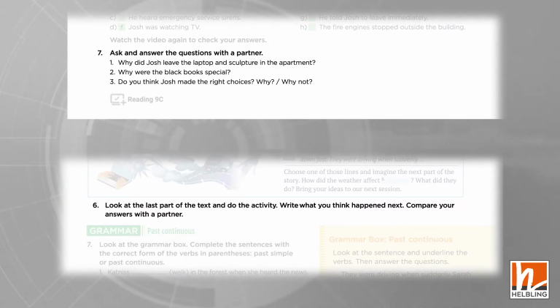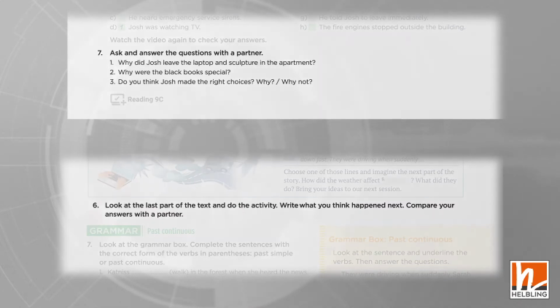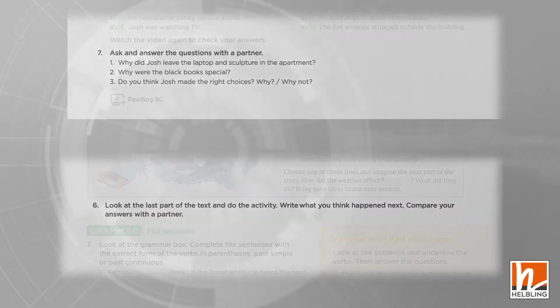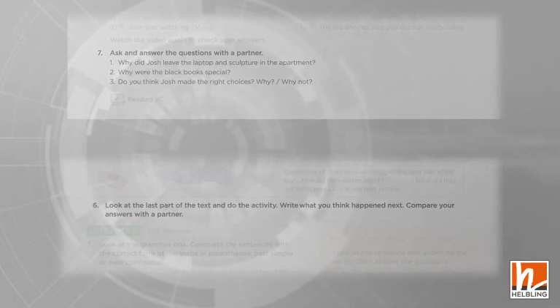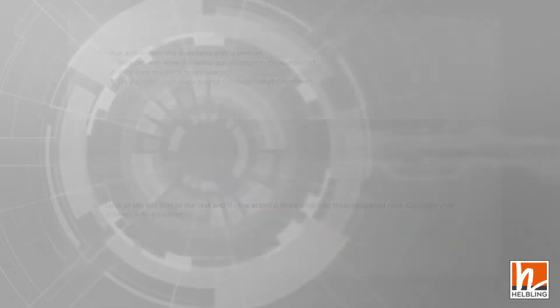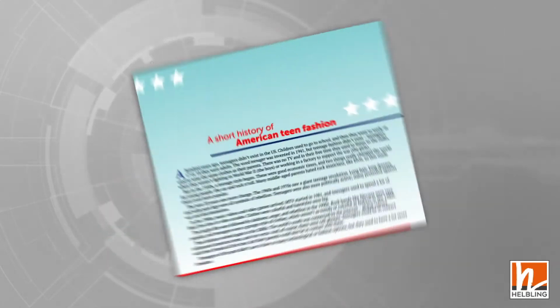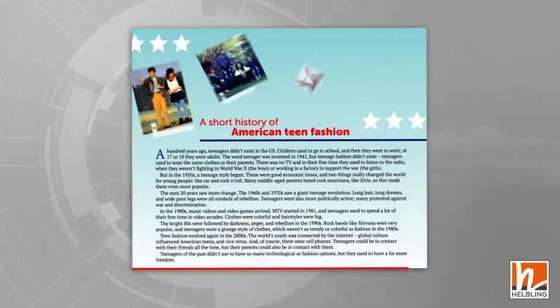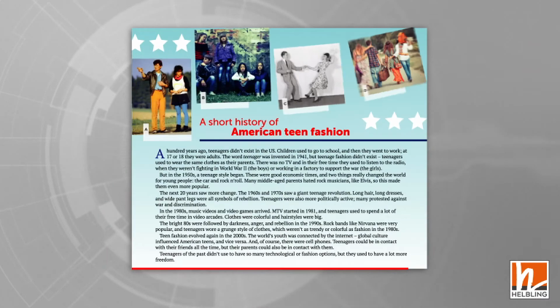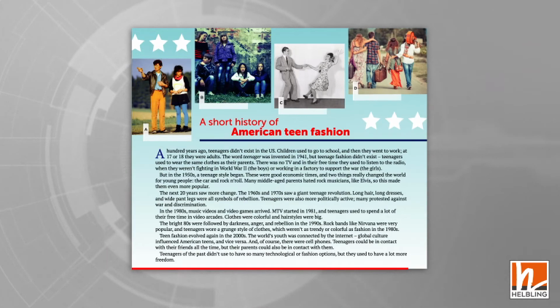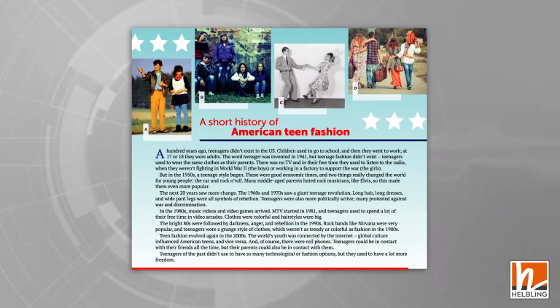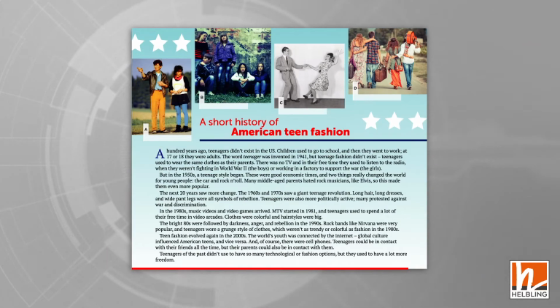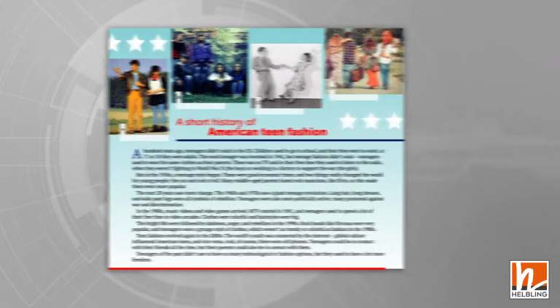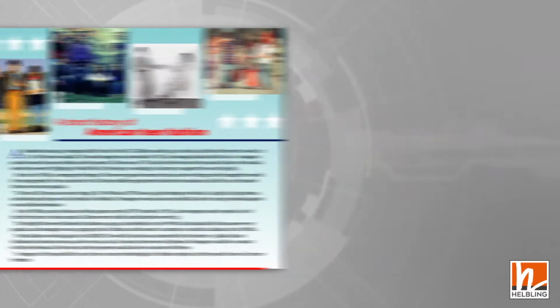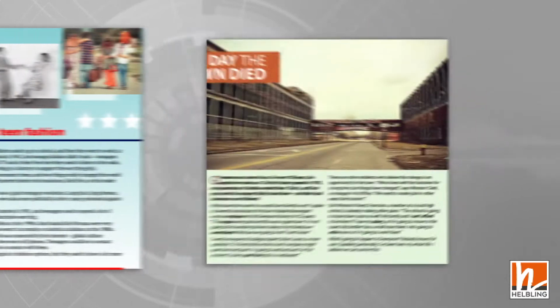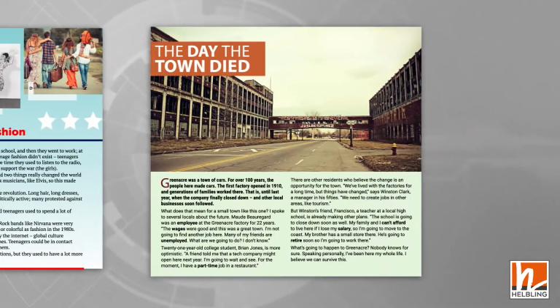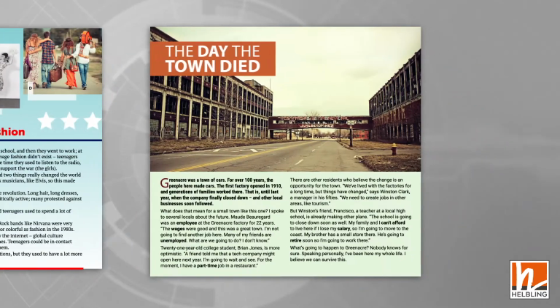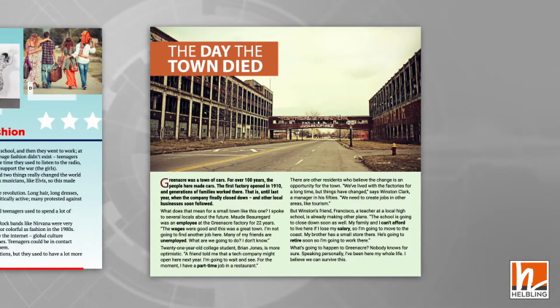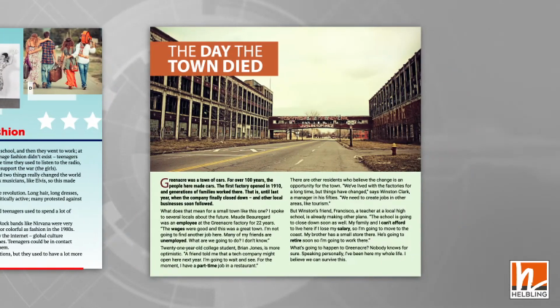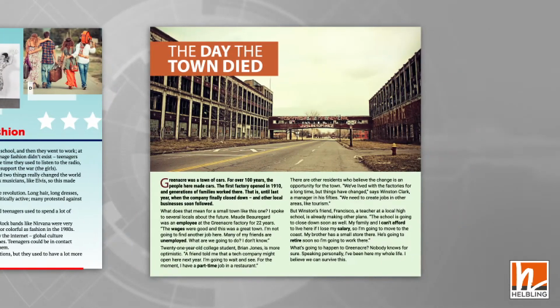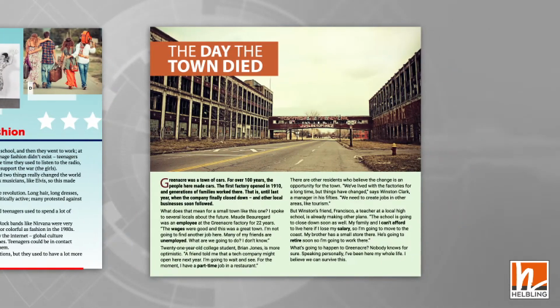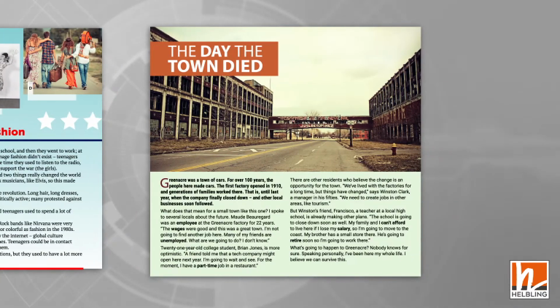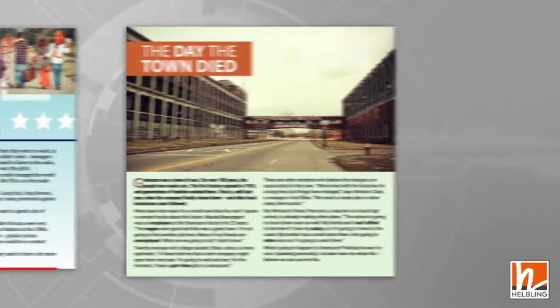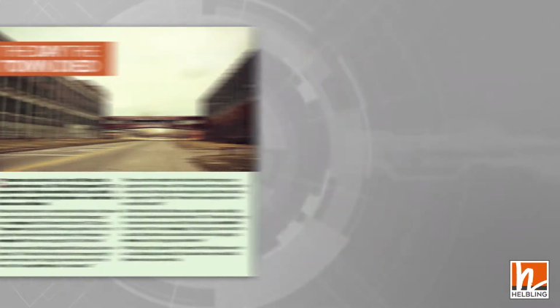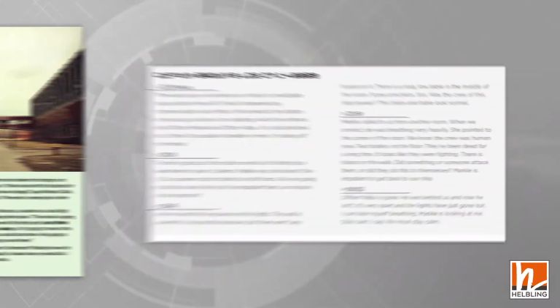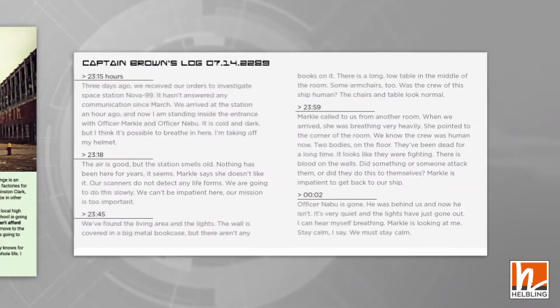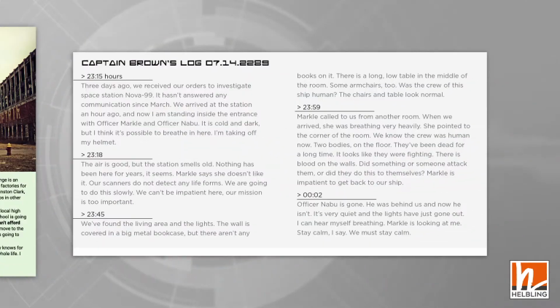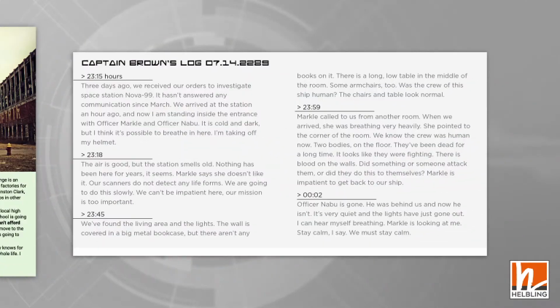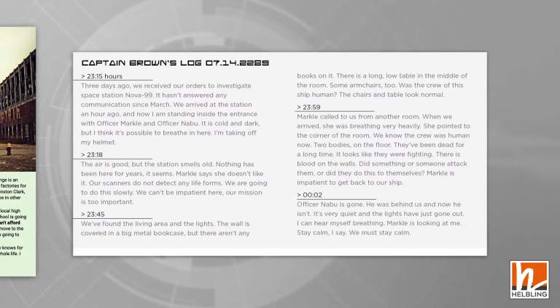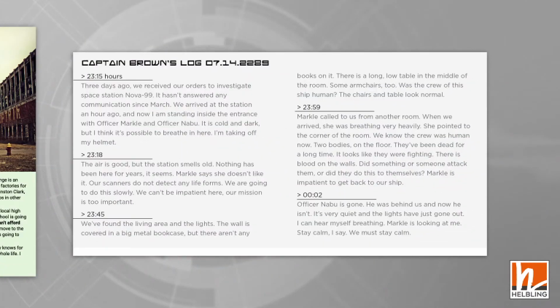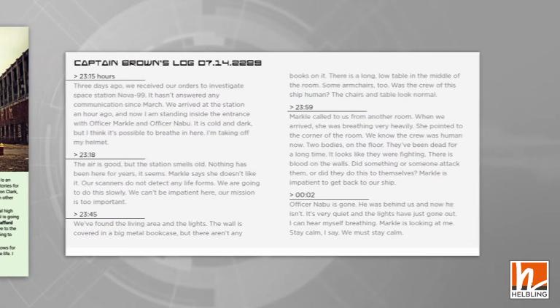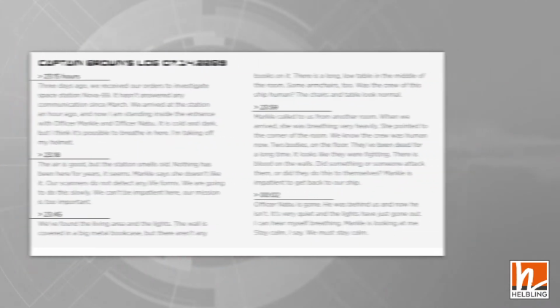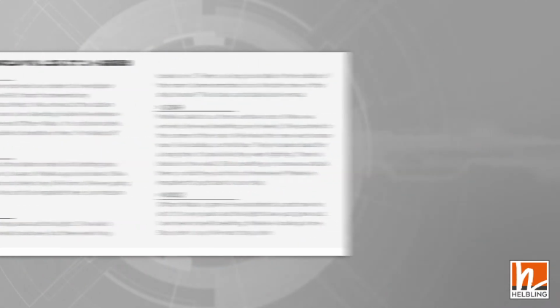In each level of American Studio you will find a wide range of text types, both in the student's book and in the workbook.